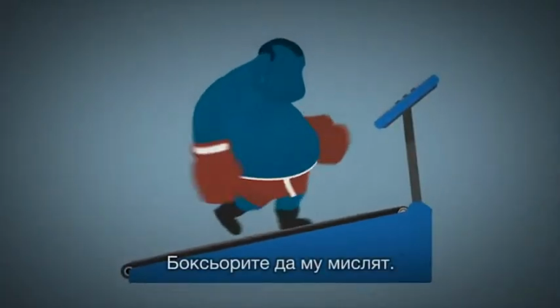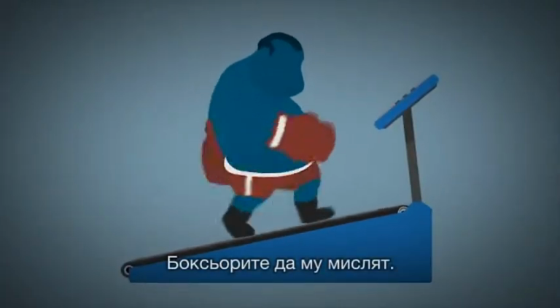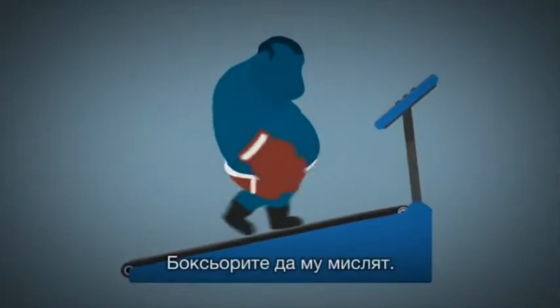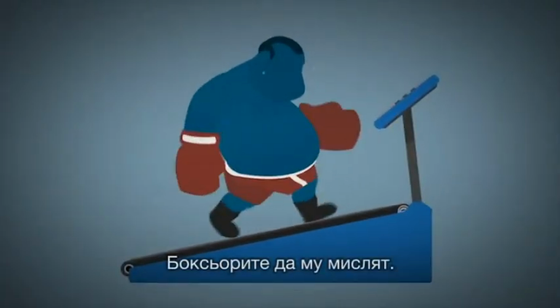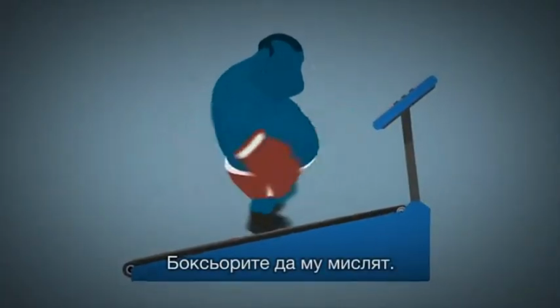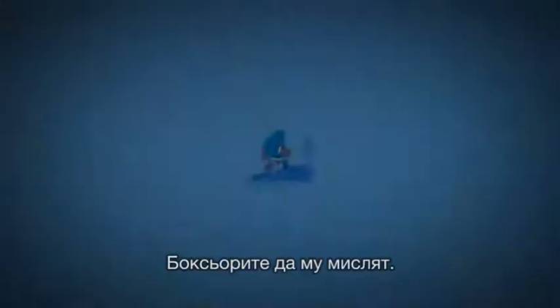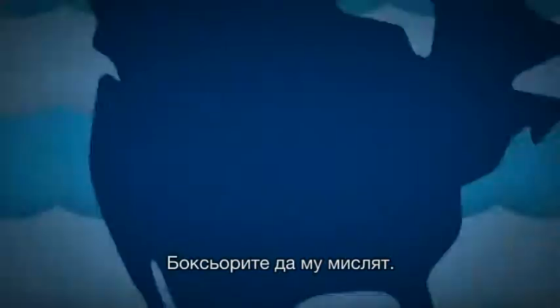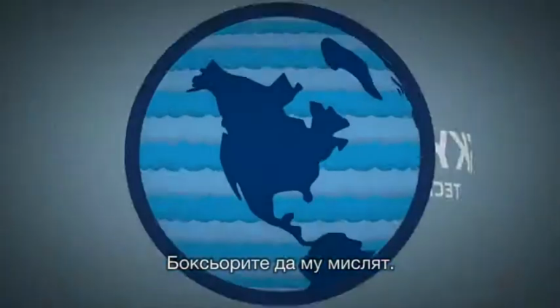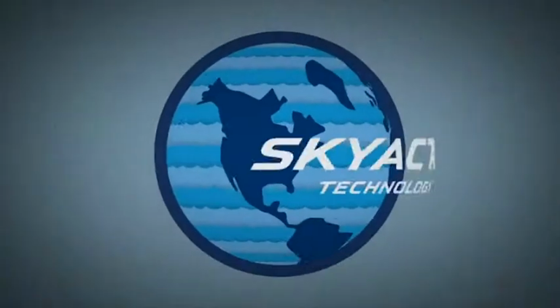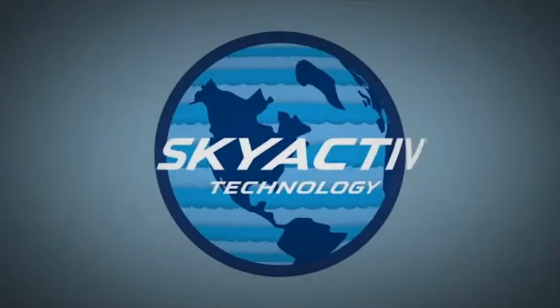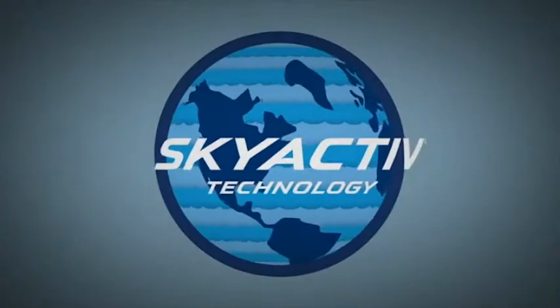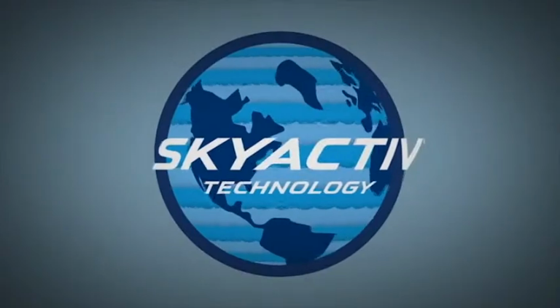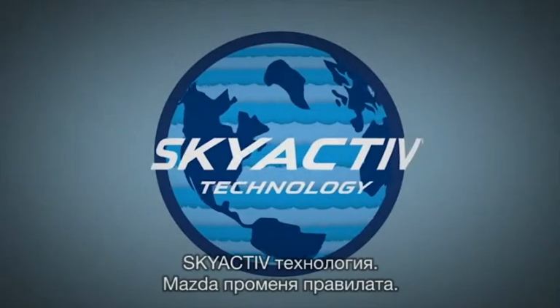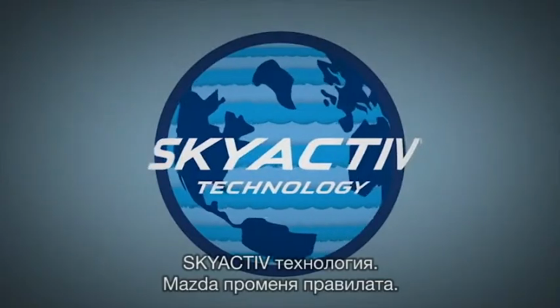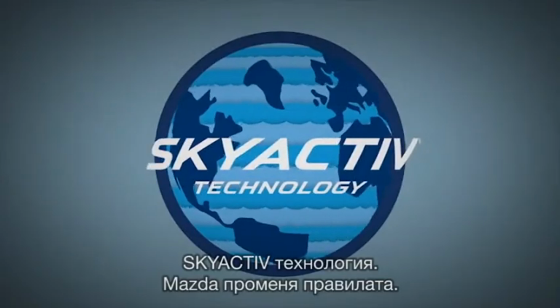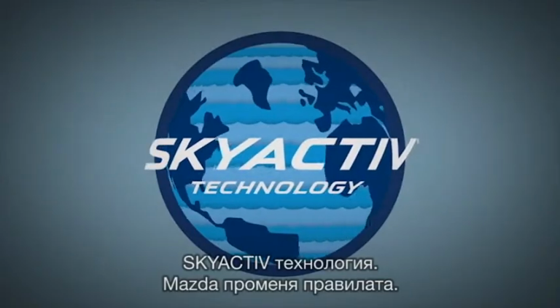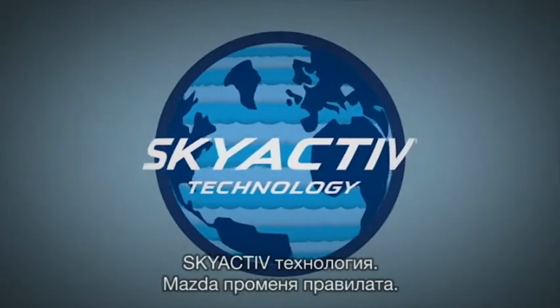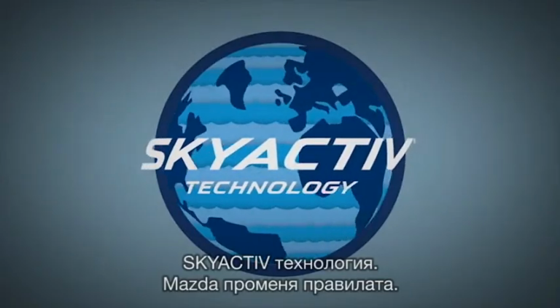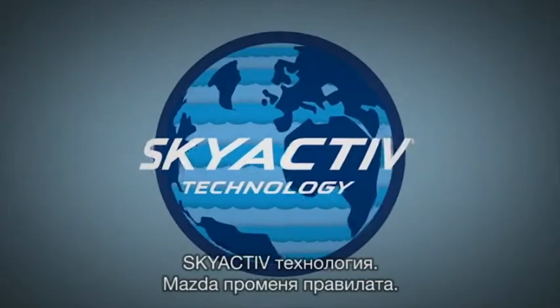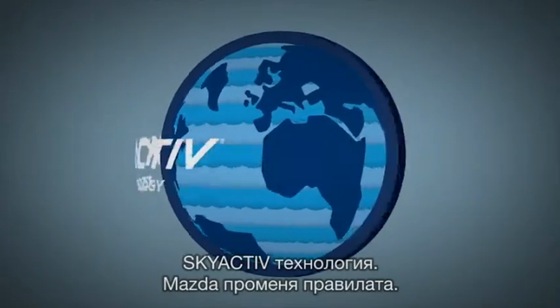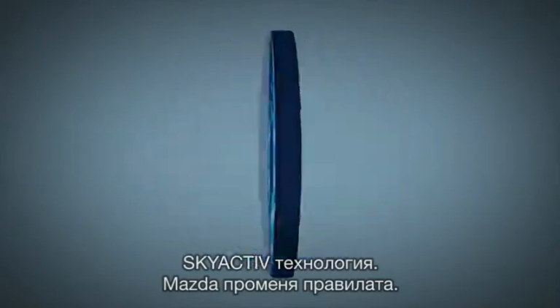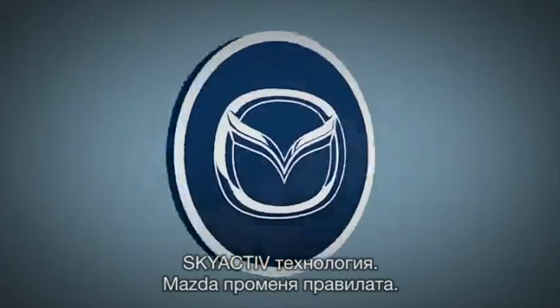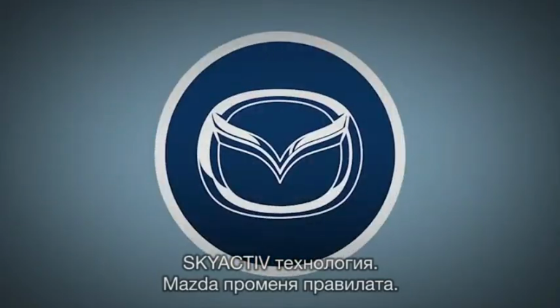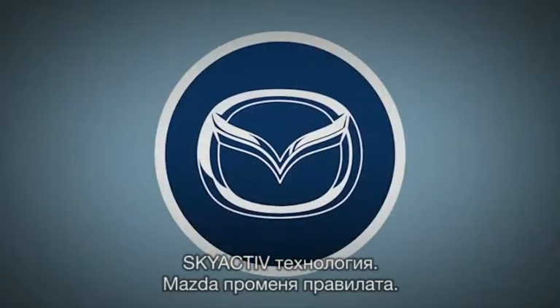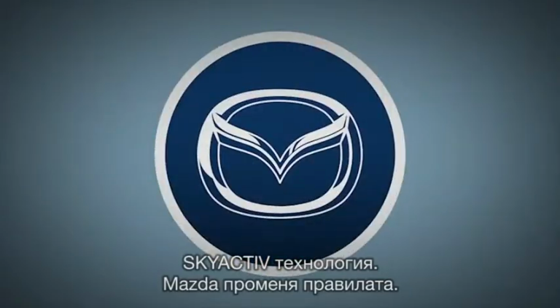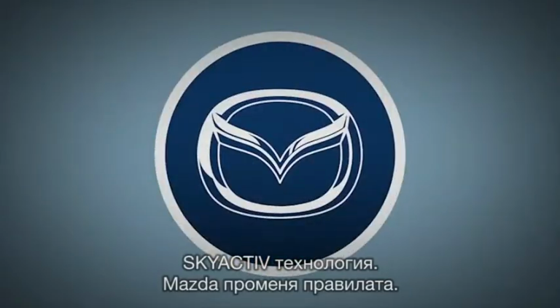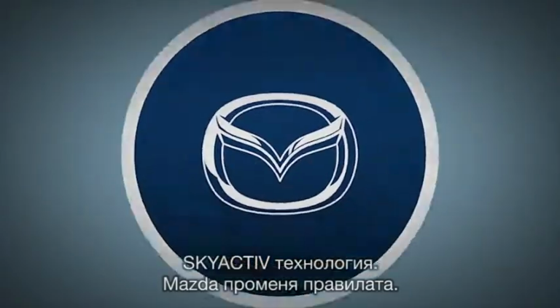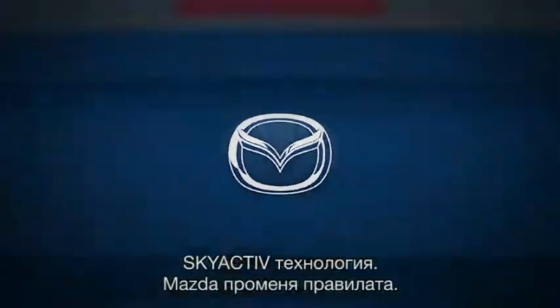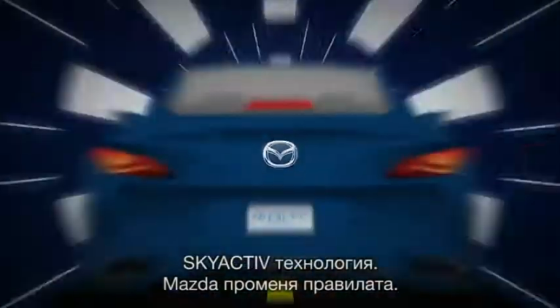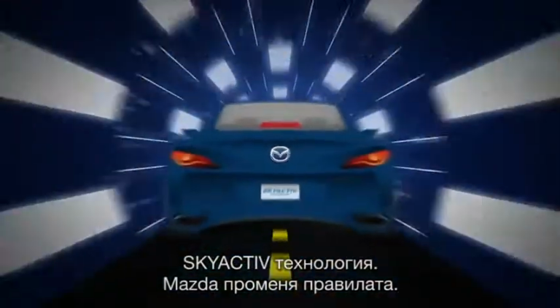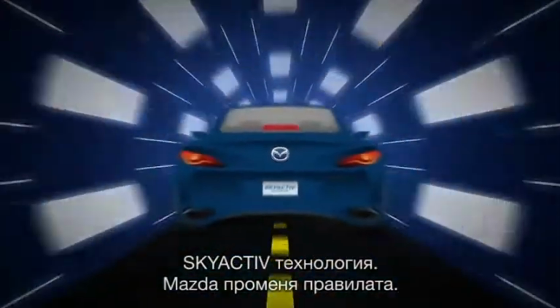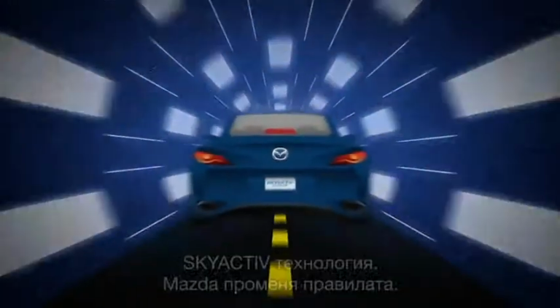Boxers, you're on your own. Skyactiv Technology. Mazda. Defy convention.